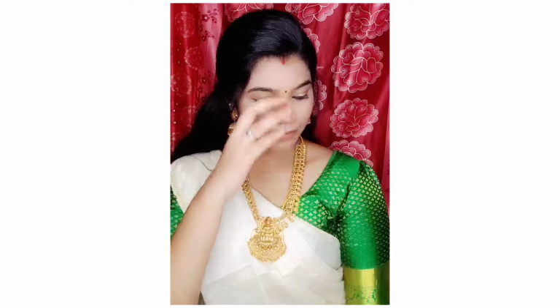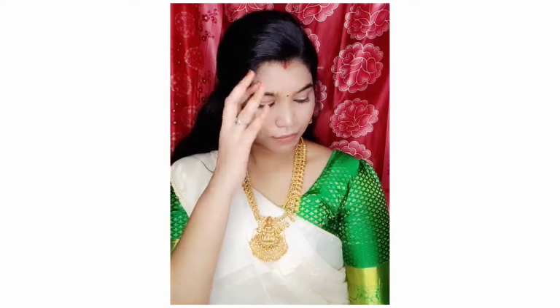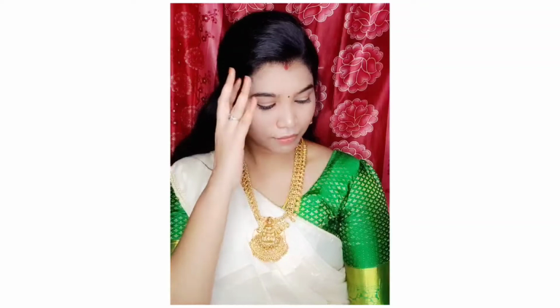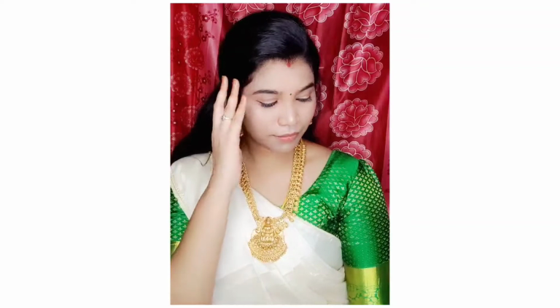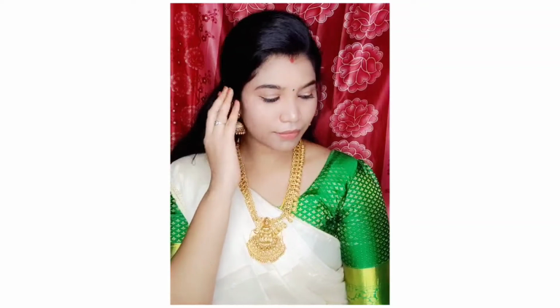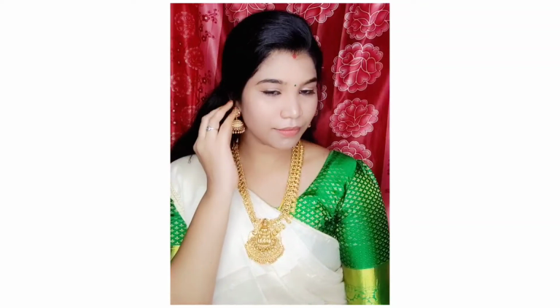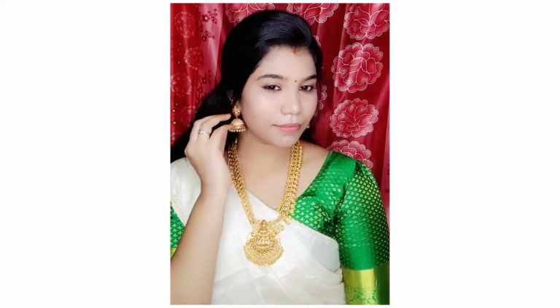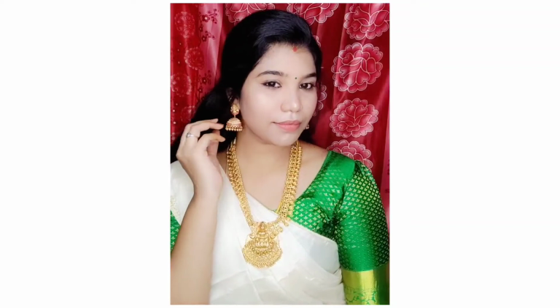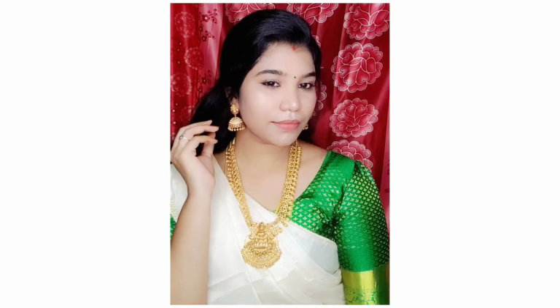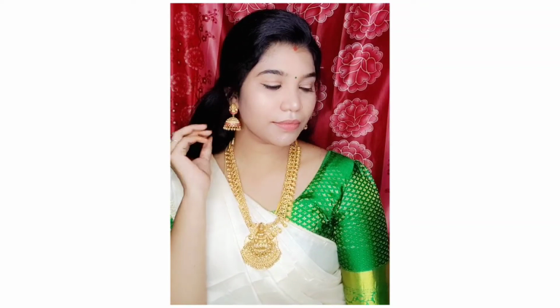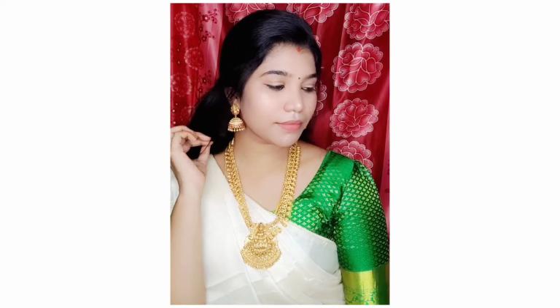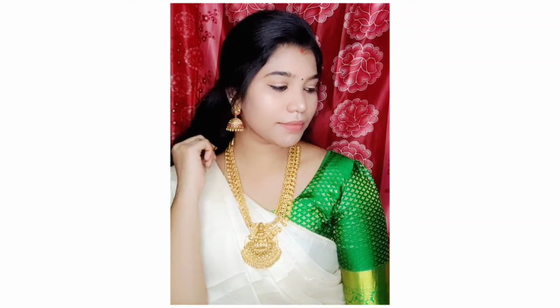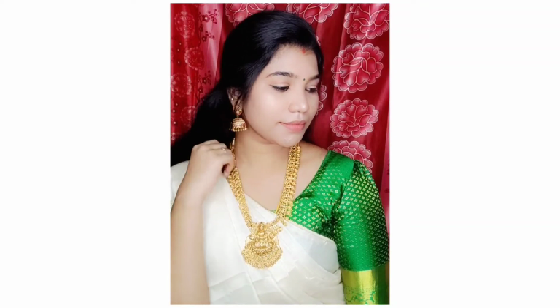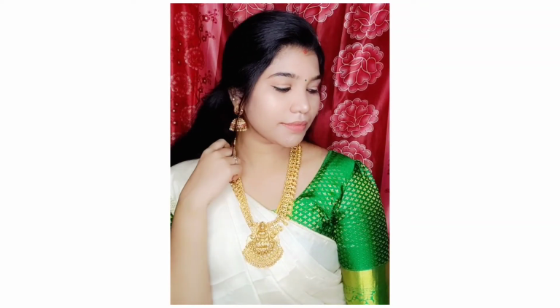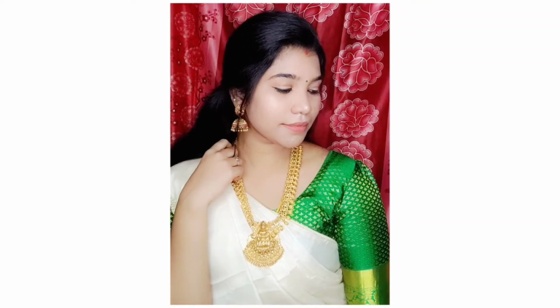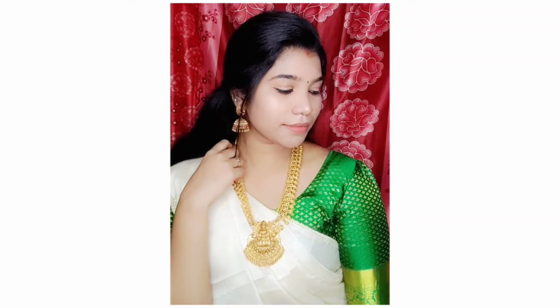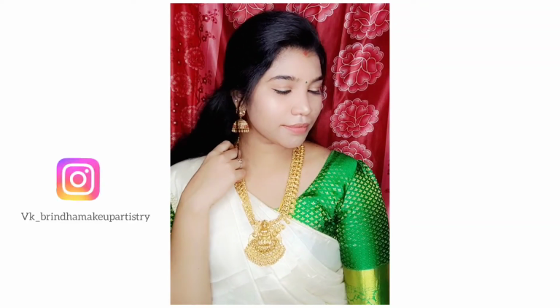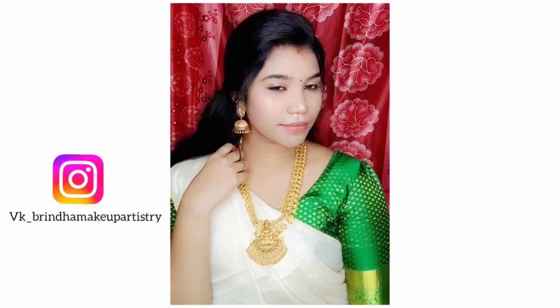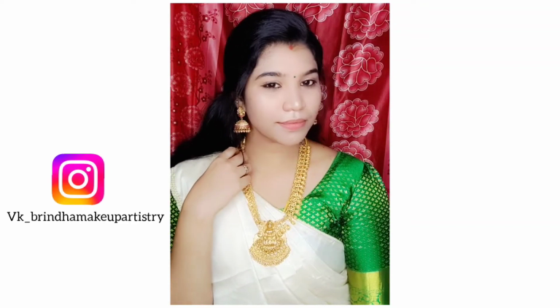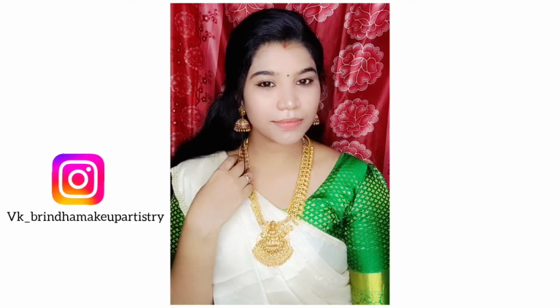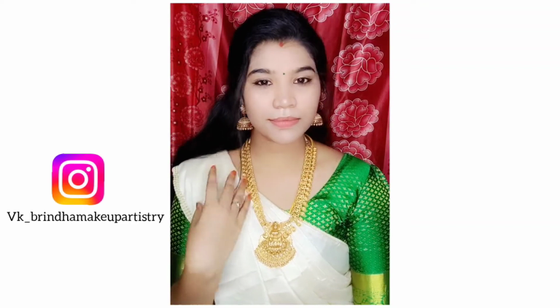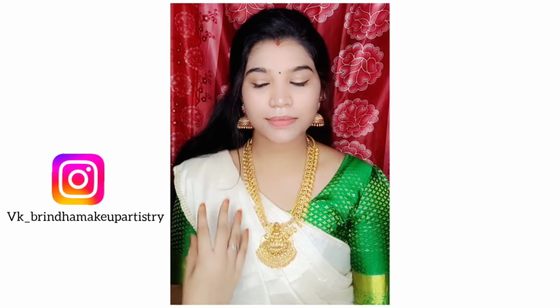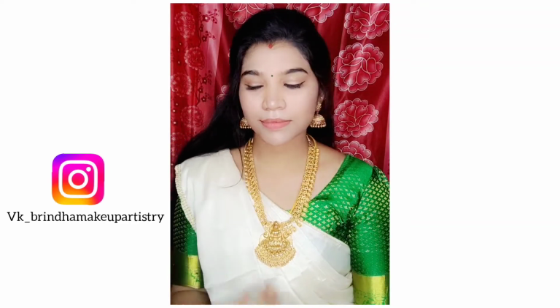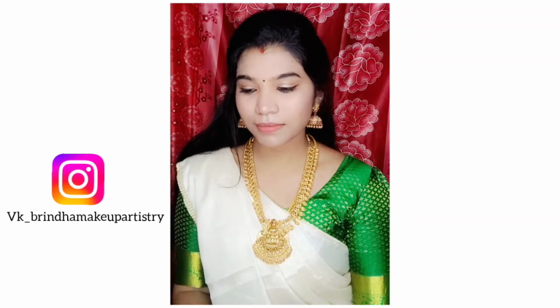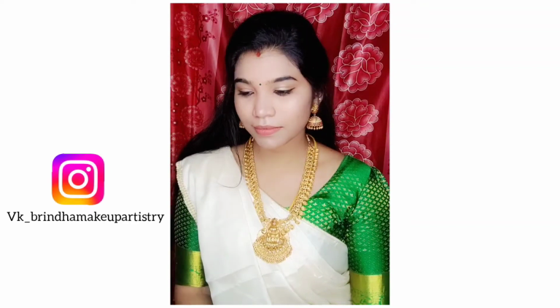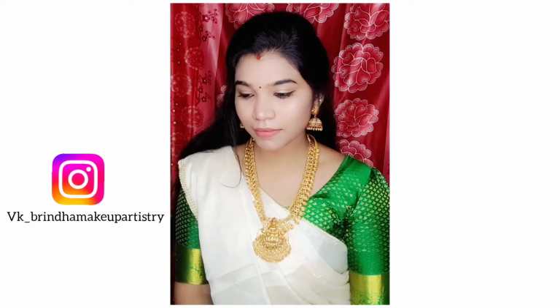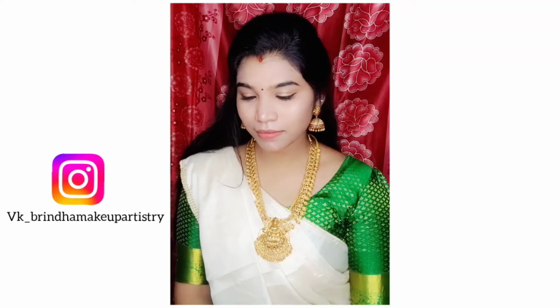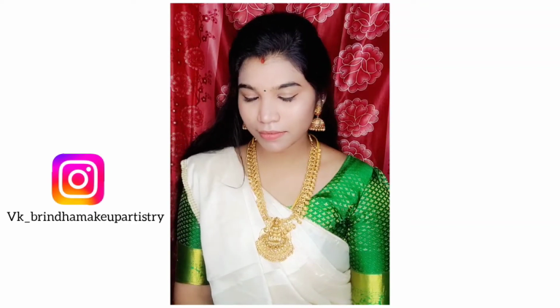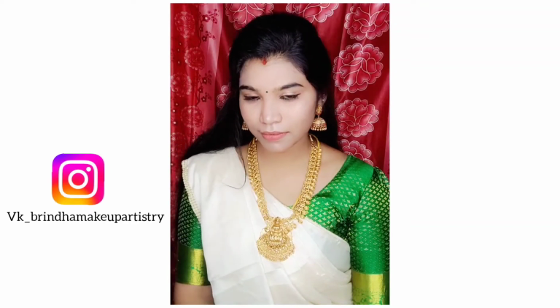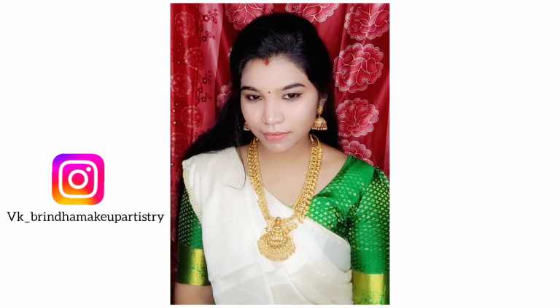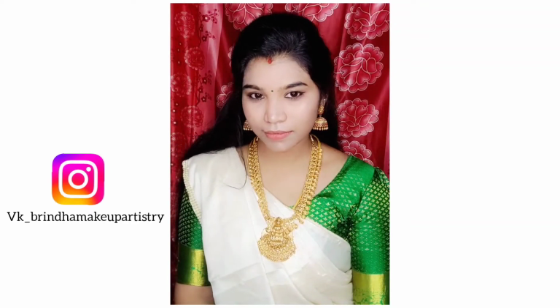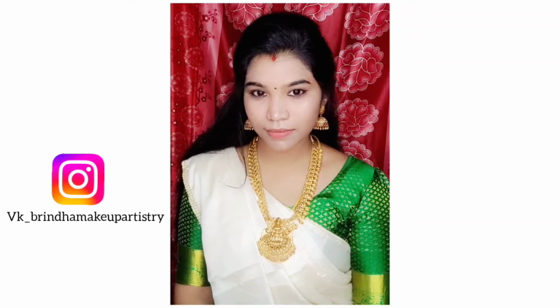Hi everyone! Welcome to our channel. Today I will show you a new makeup look.